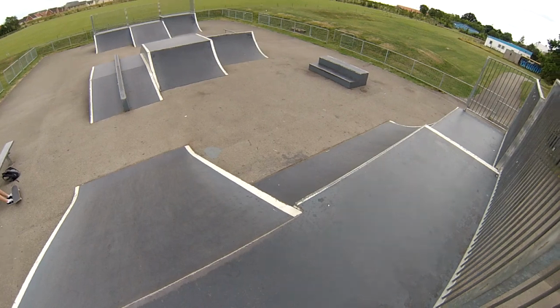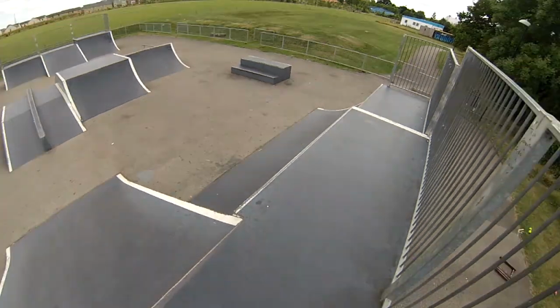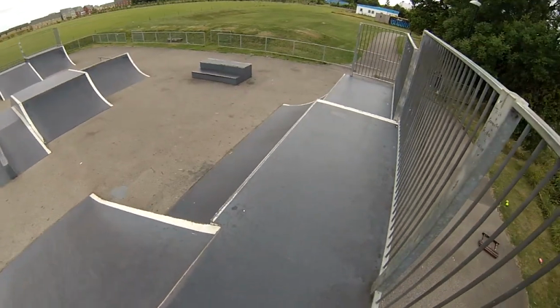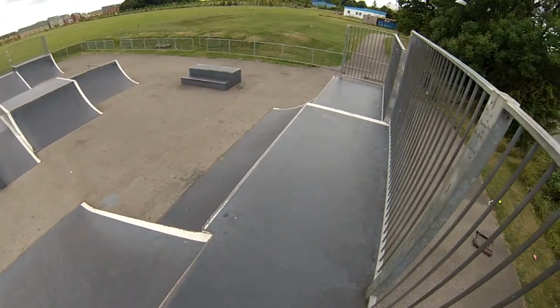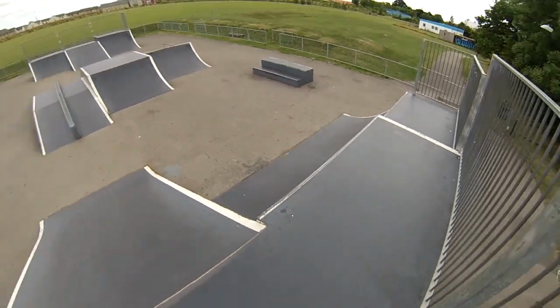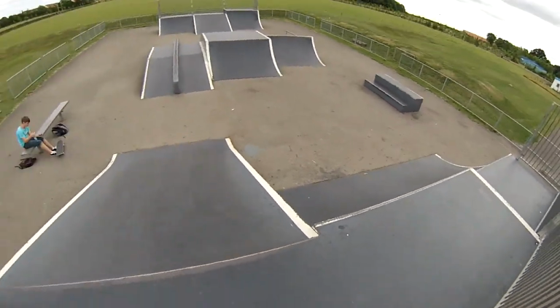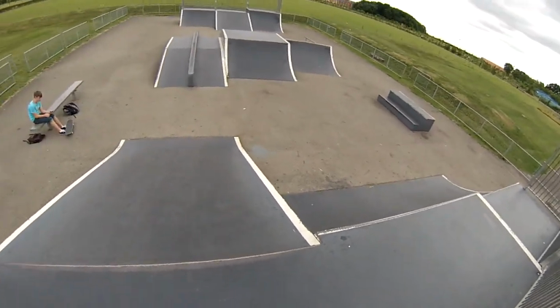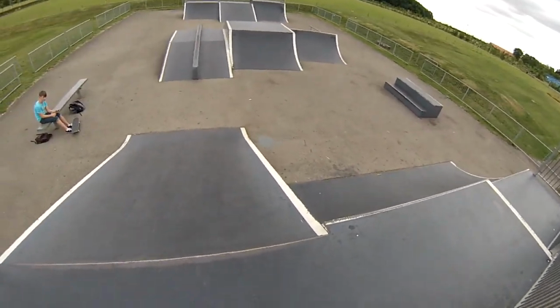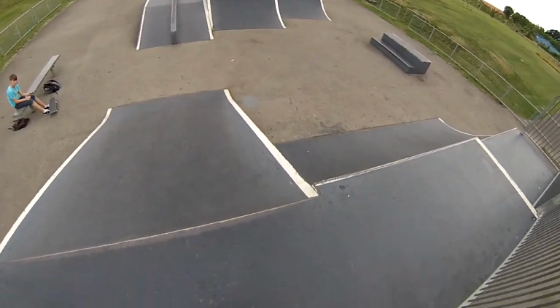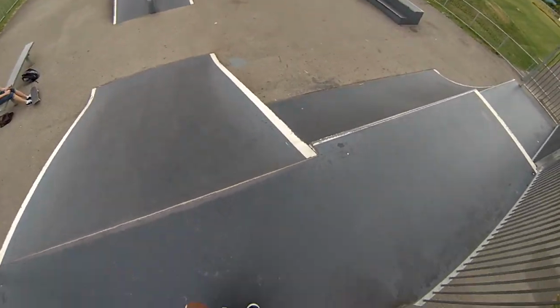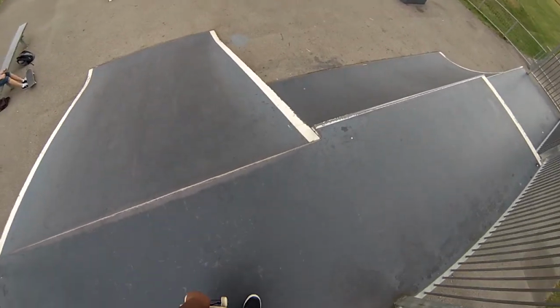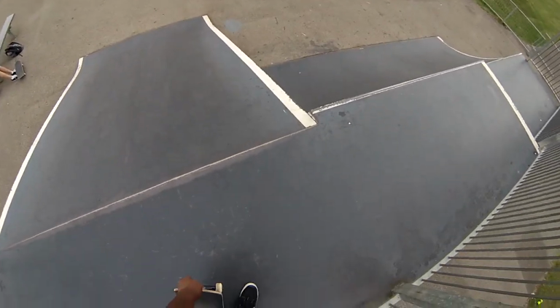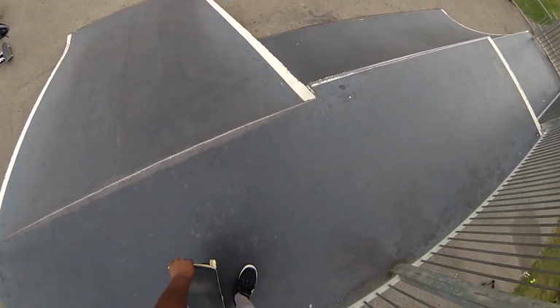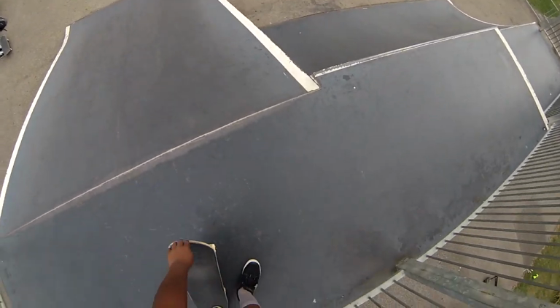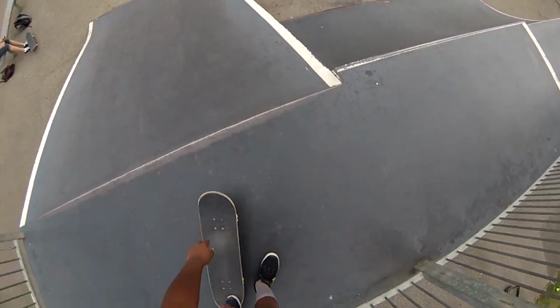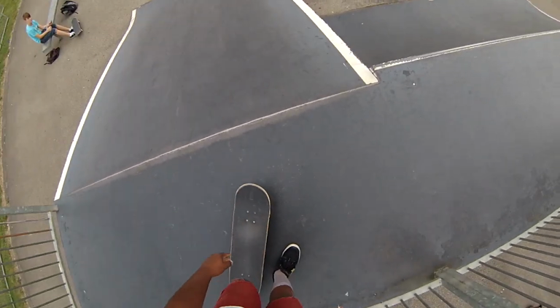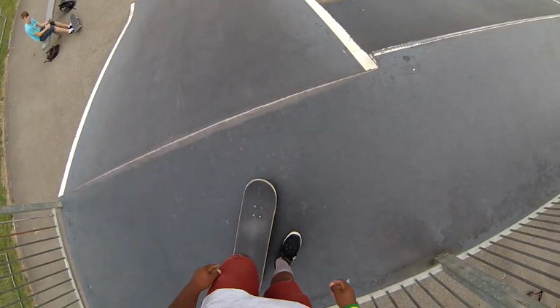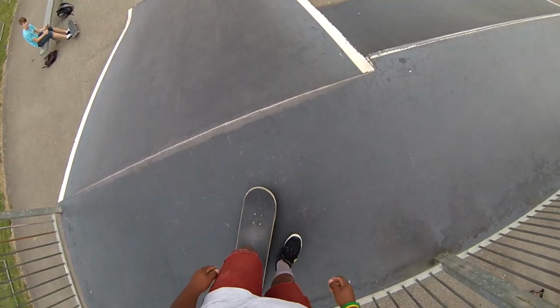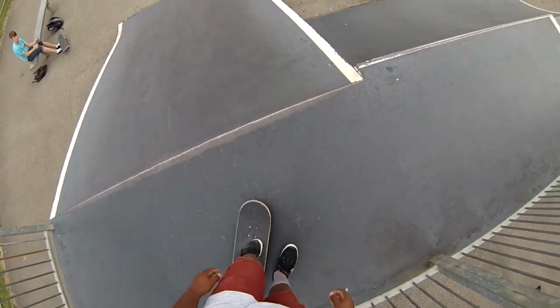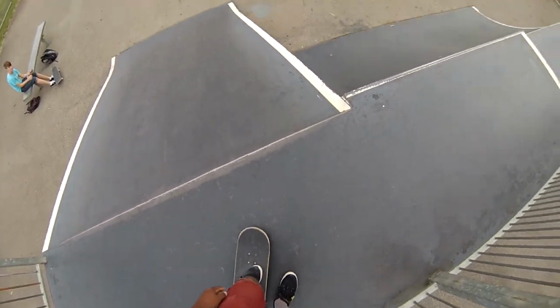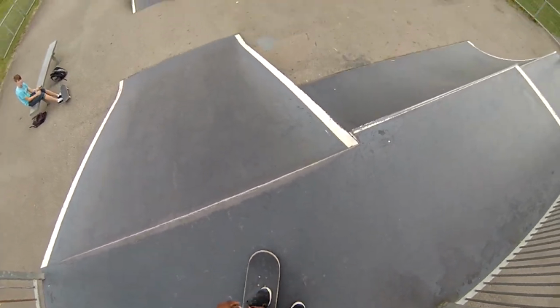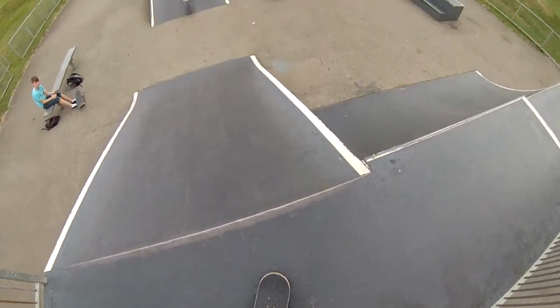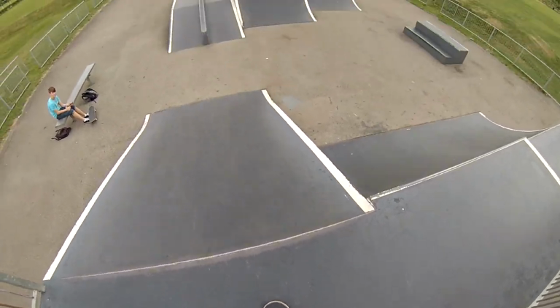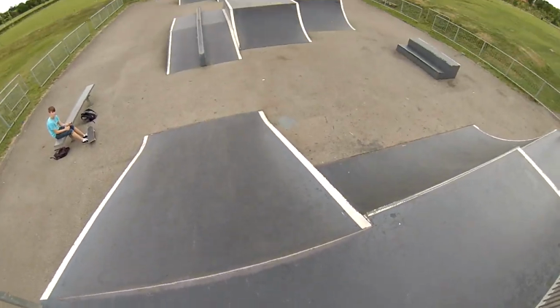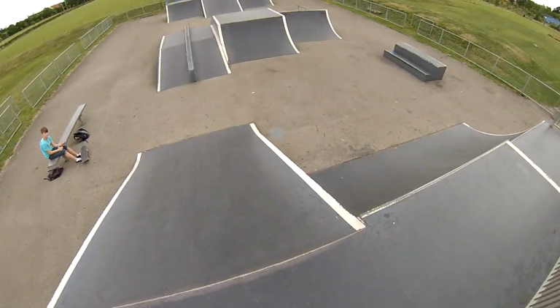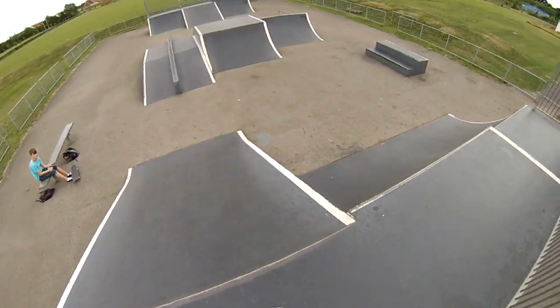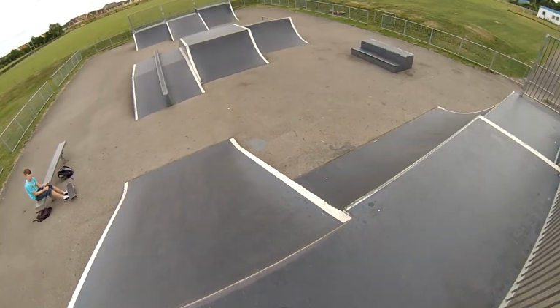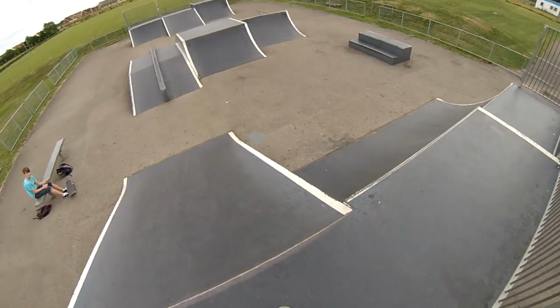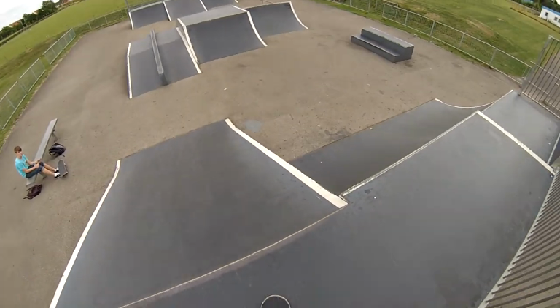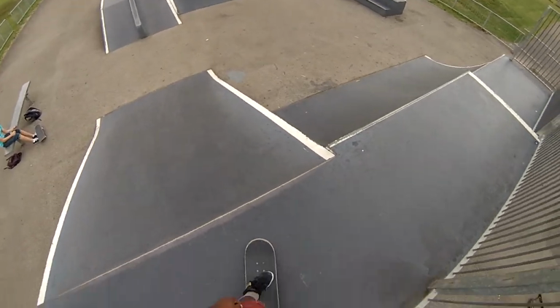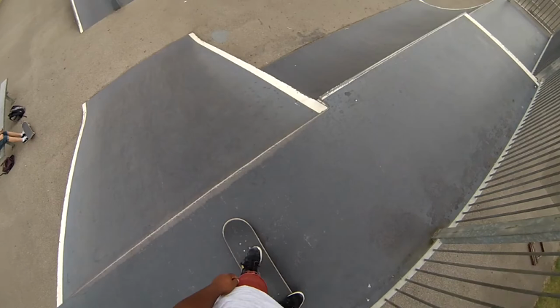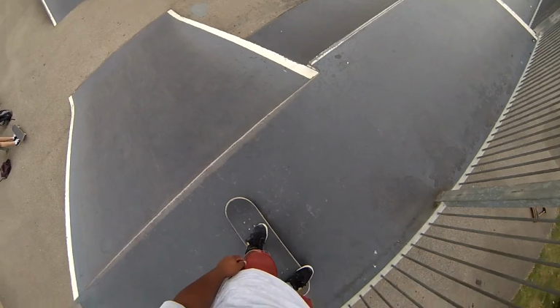Hi guys, it's Desmond from Clockwork Skate Team and I'm here to show you a preview of our local skate park.